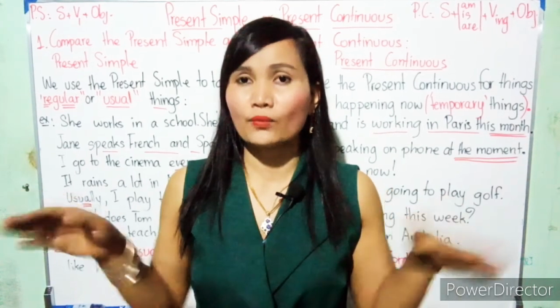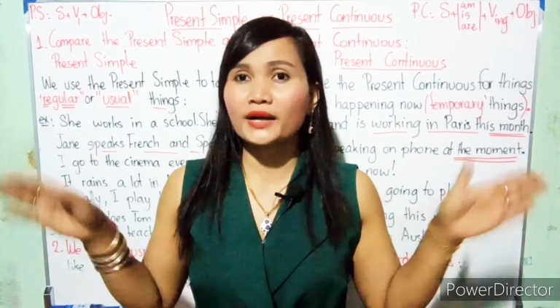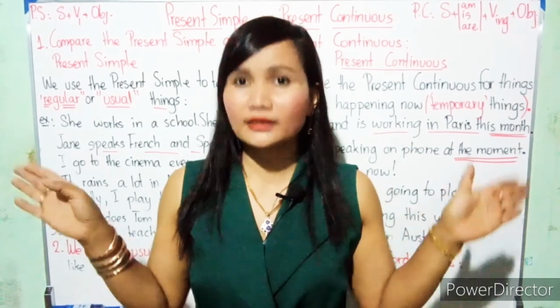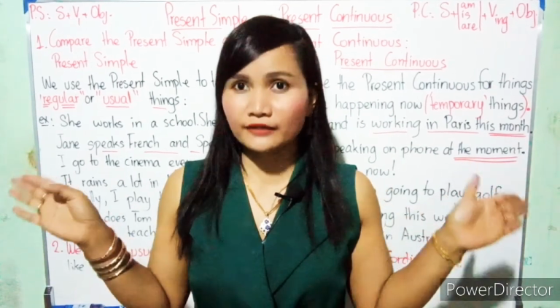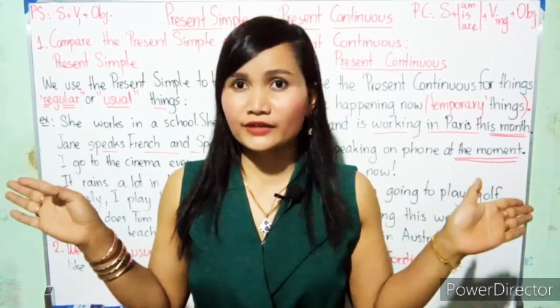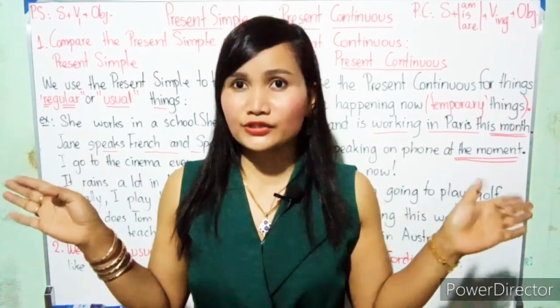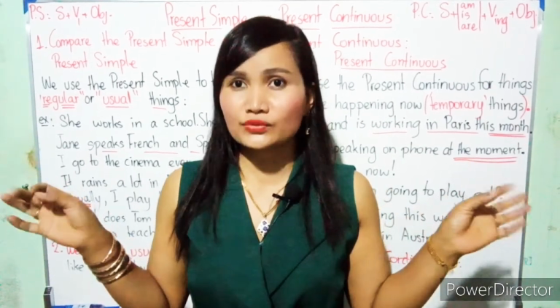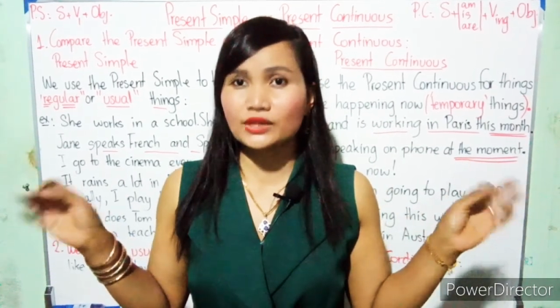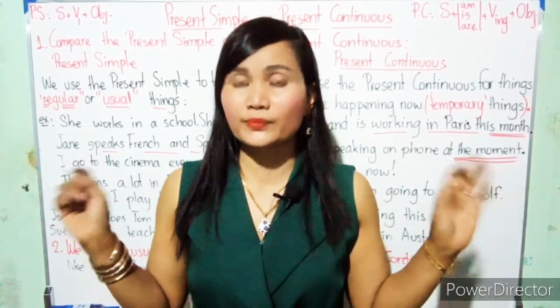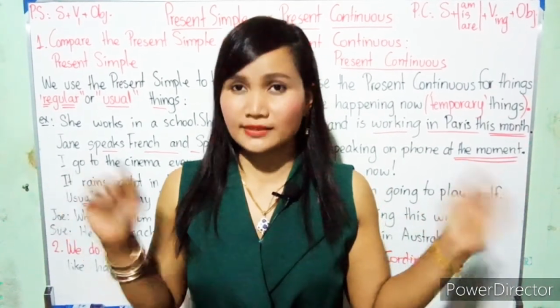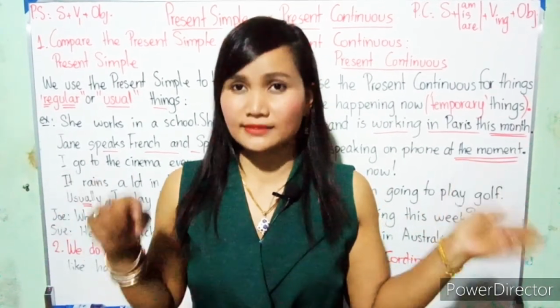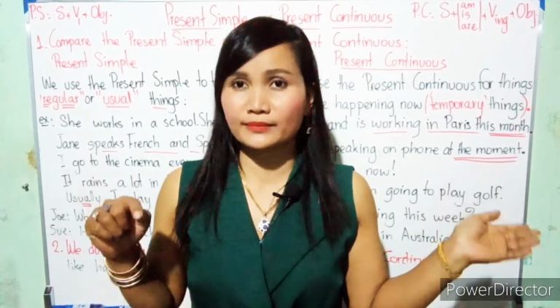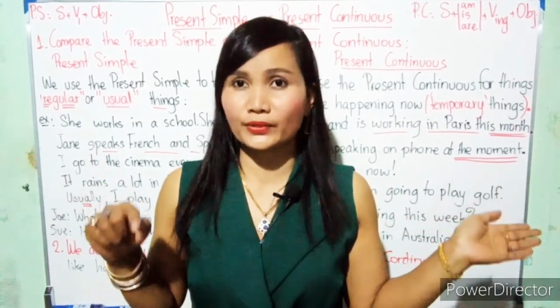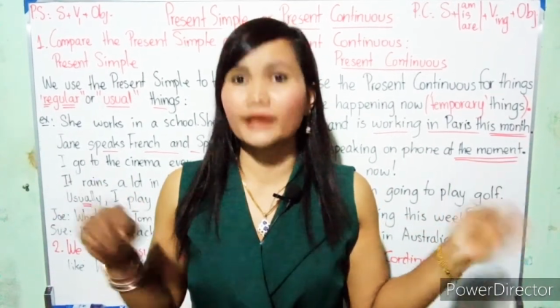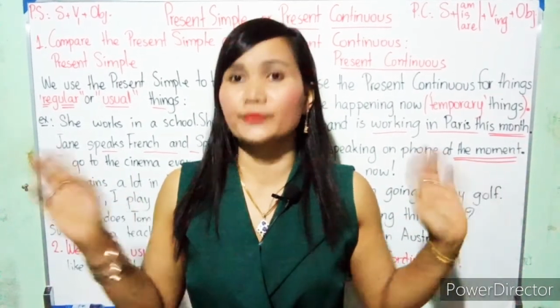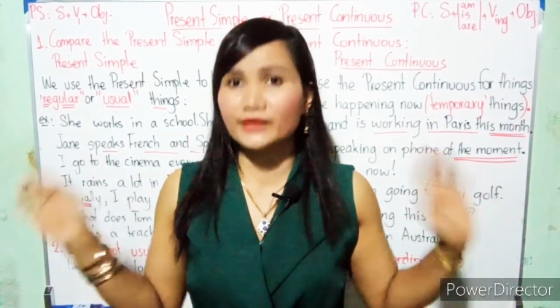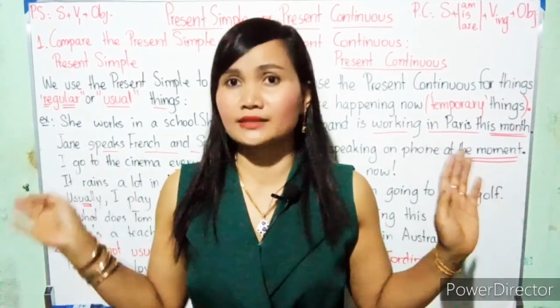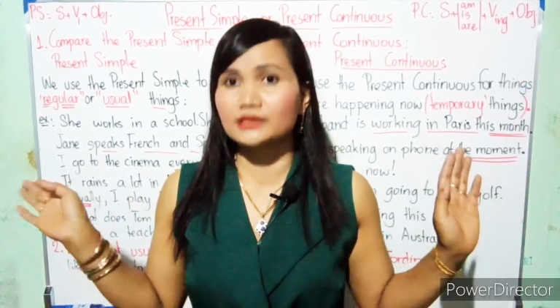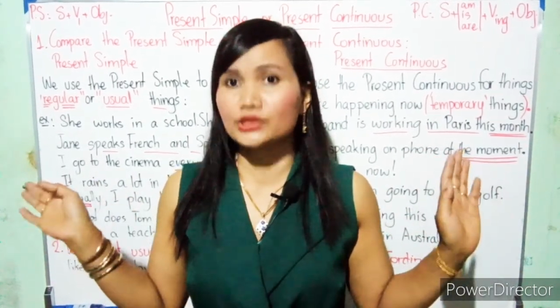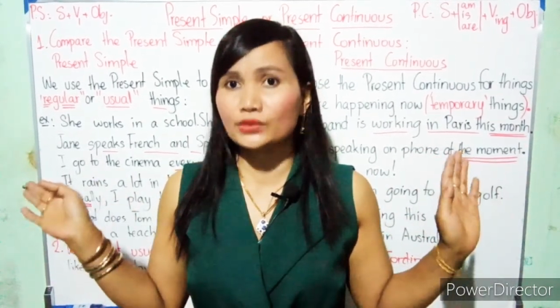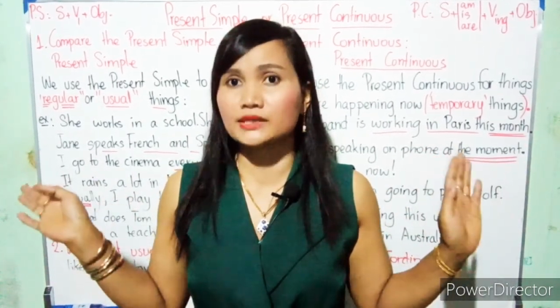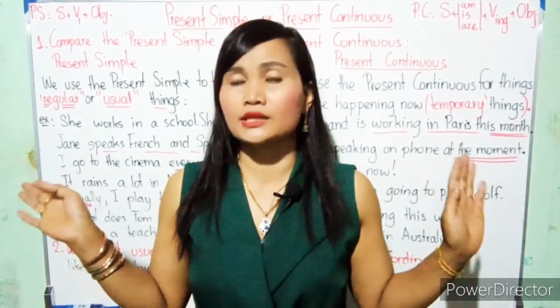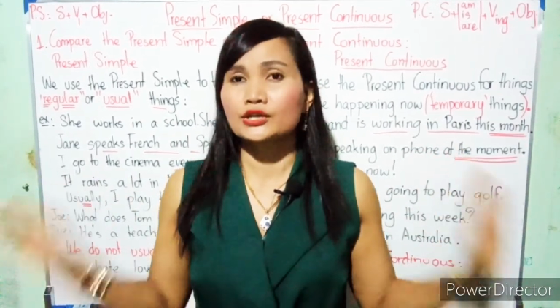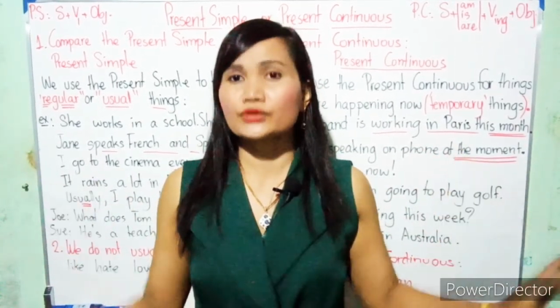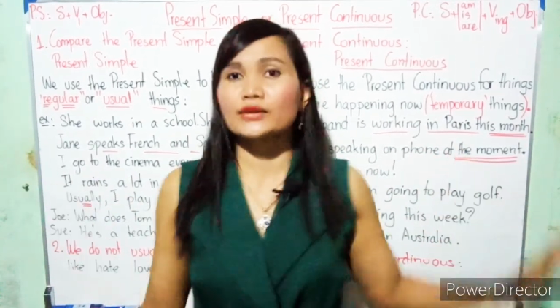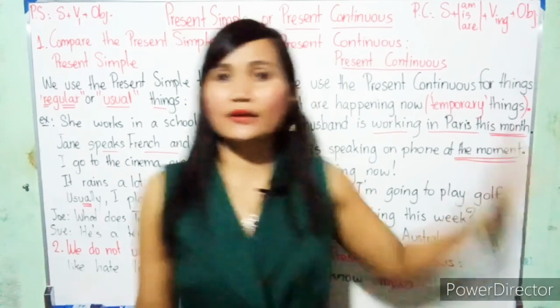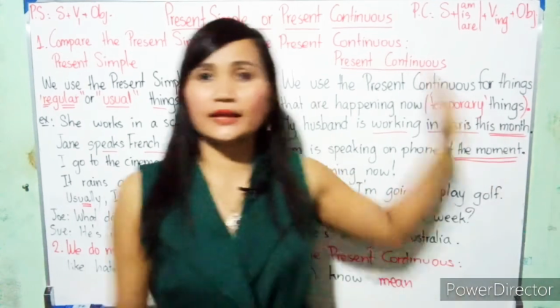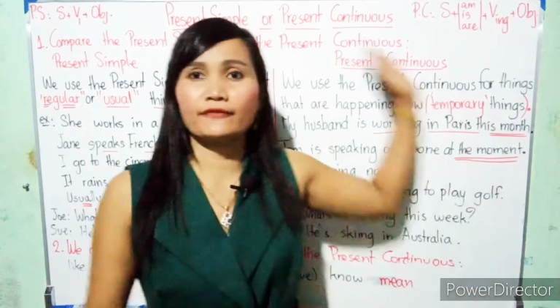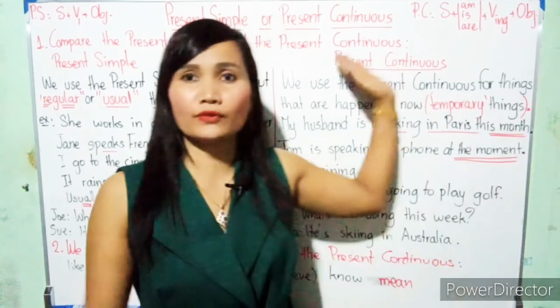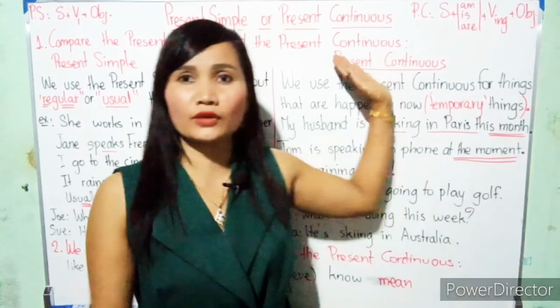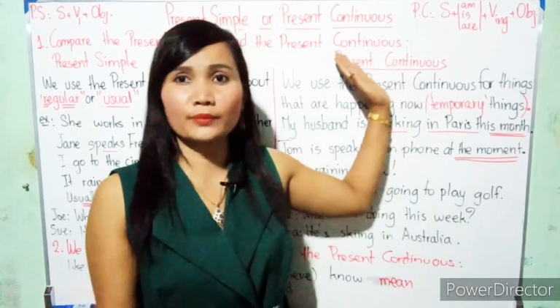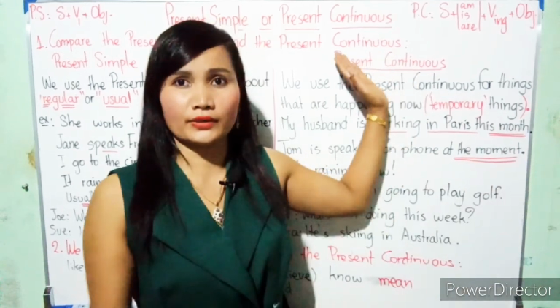What are the different uses of the present simple and present continuous? So now, let's look at the book.